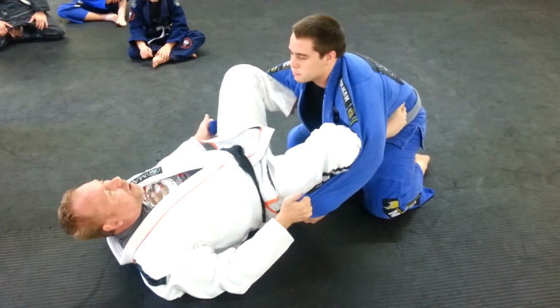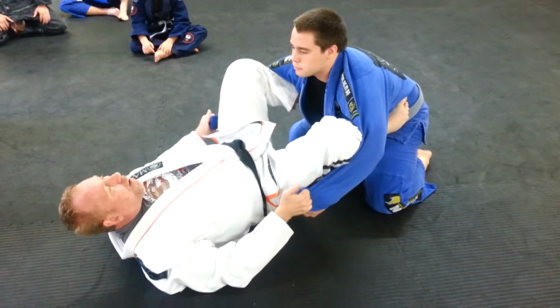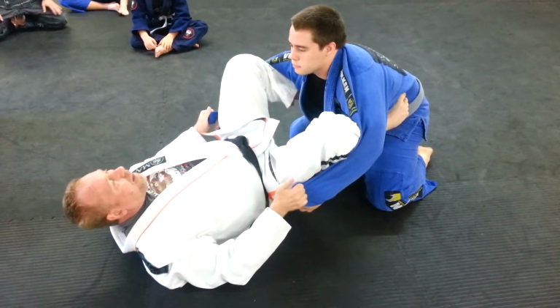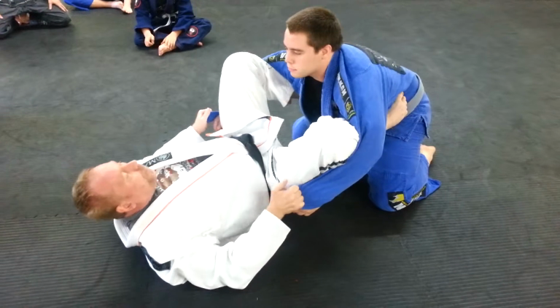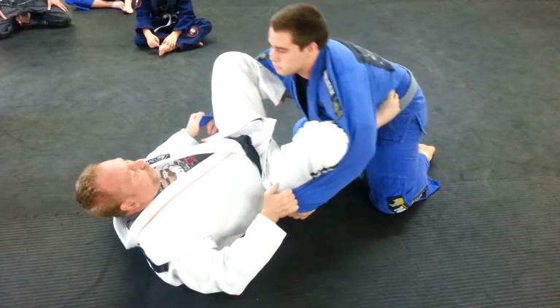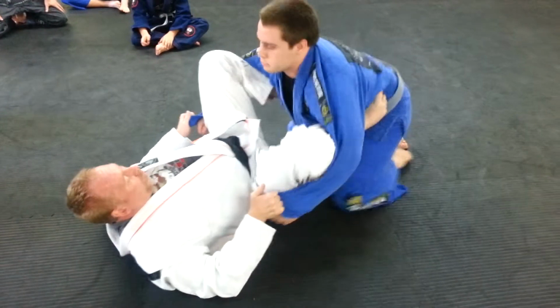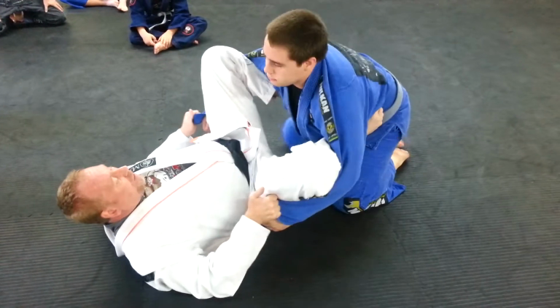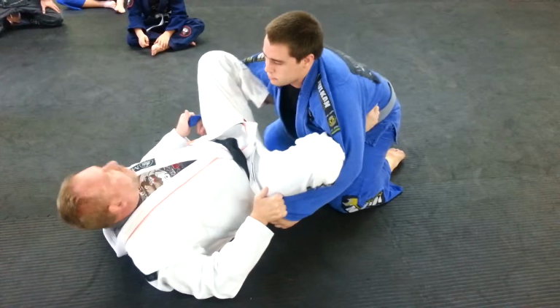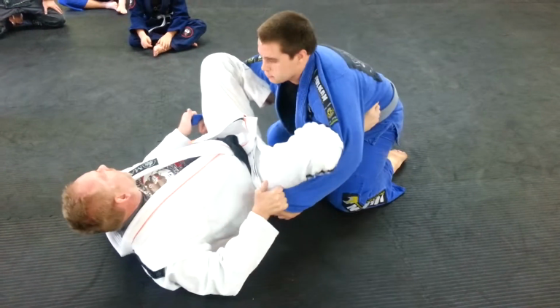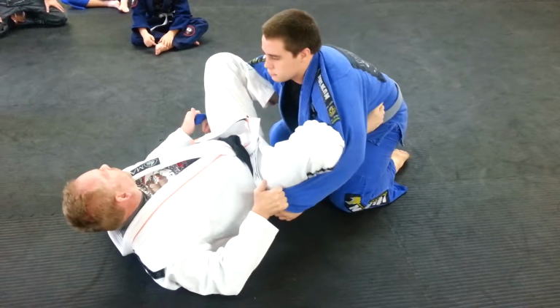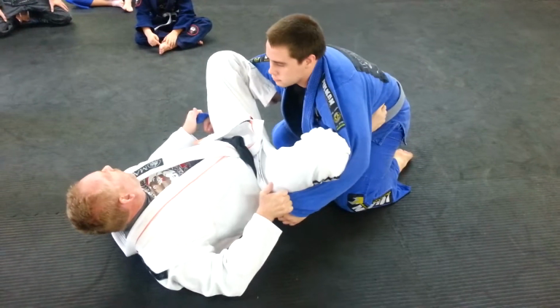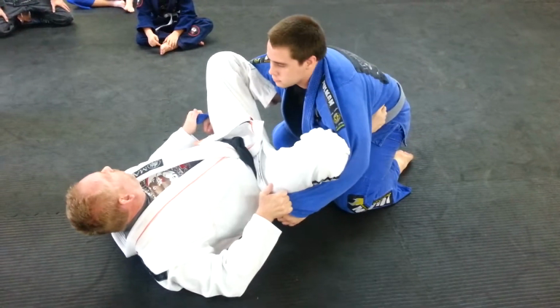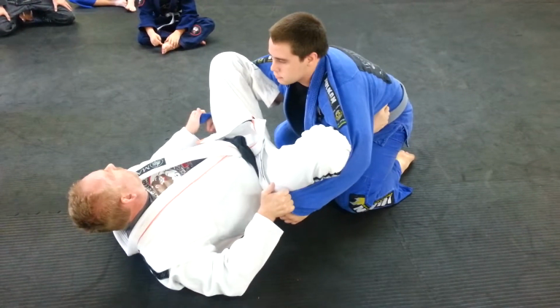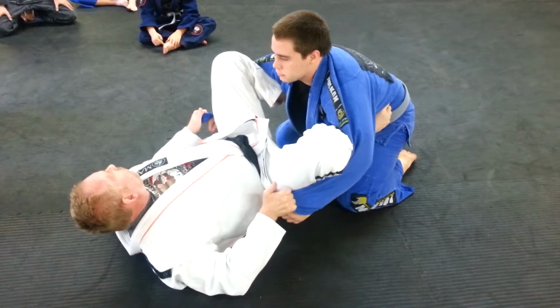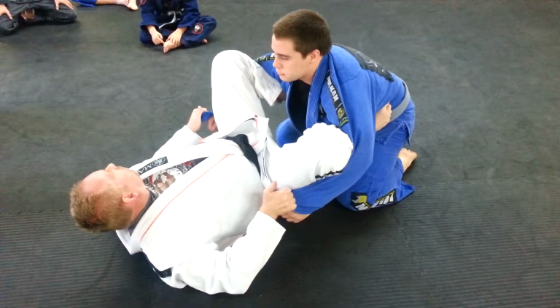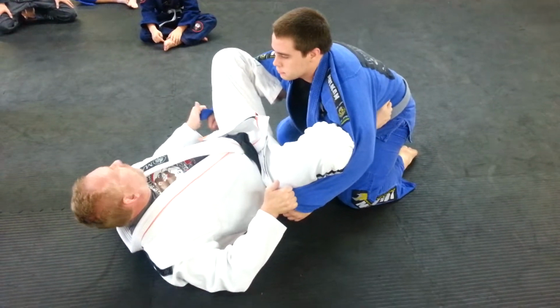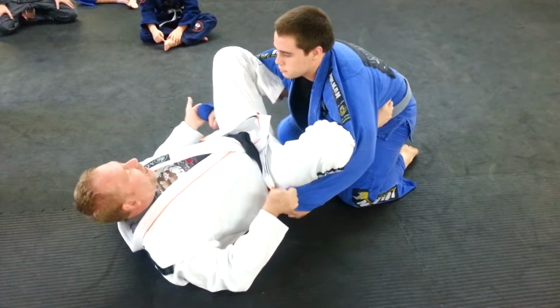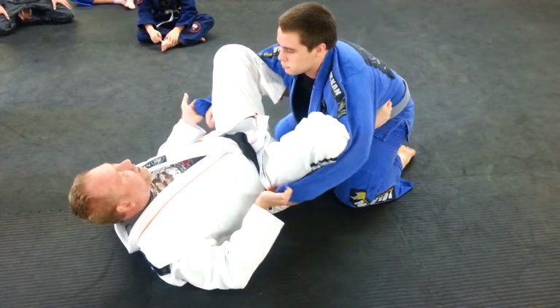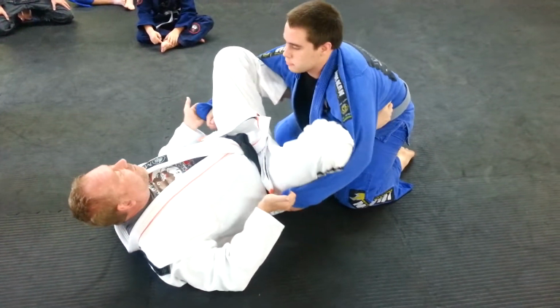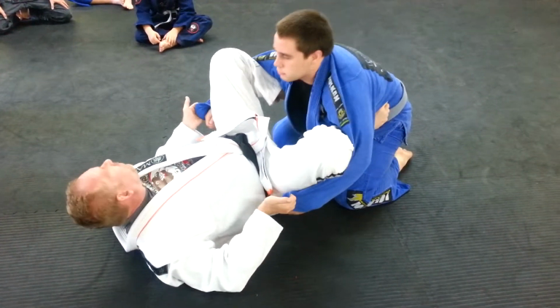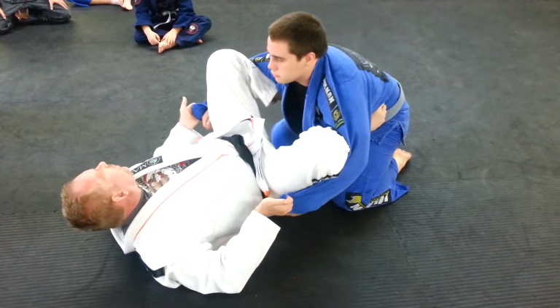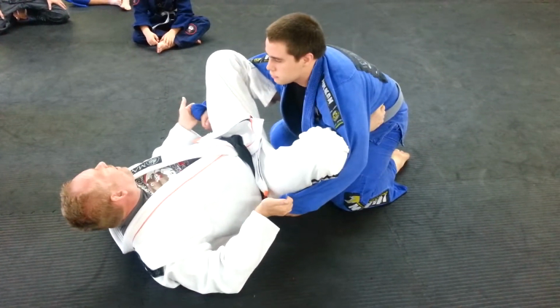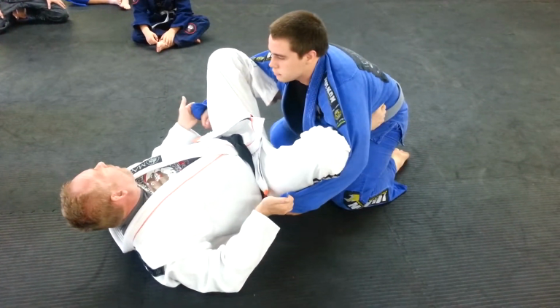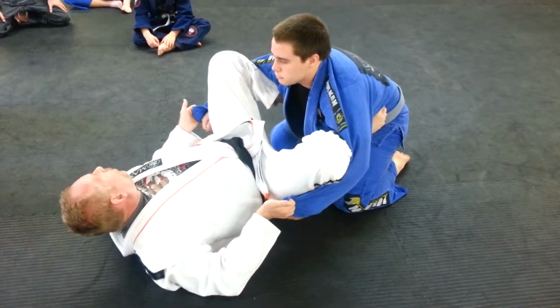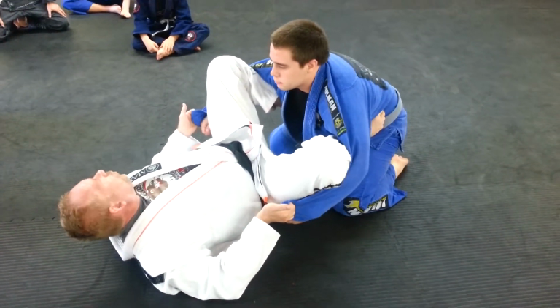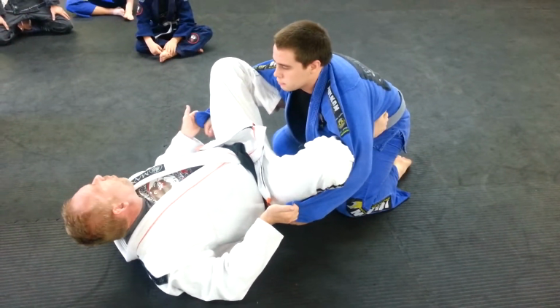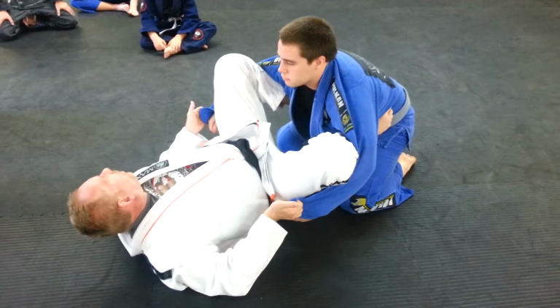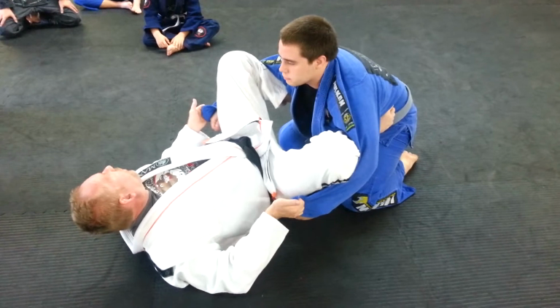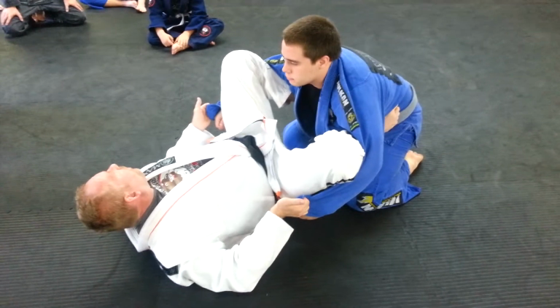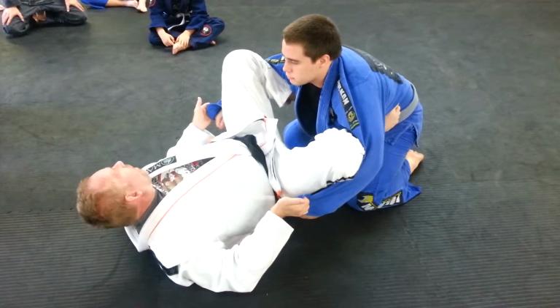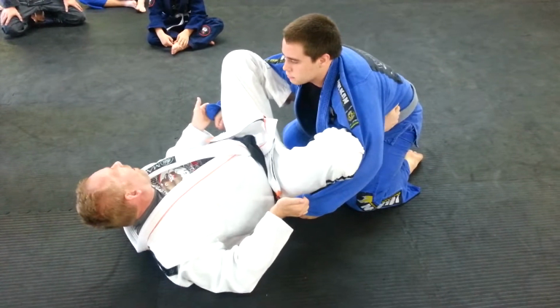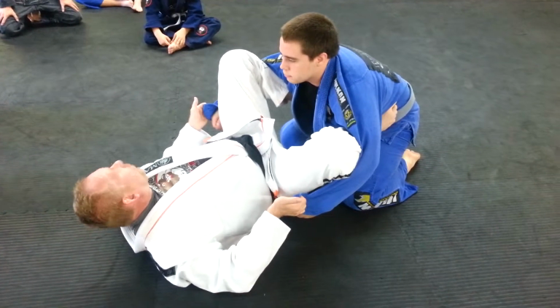As I pull forward a little bit, you see how he has to step? He's going to step every time. This gives me the element to do a lot of different attacks.